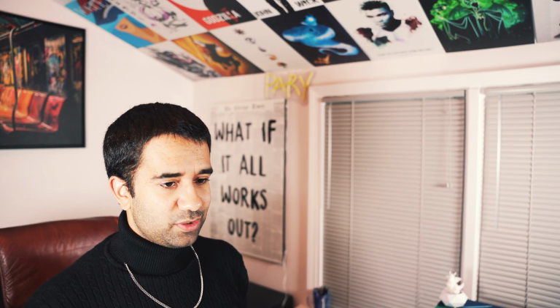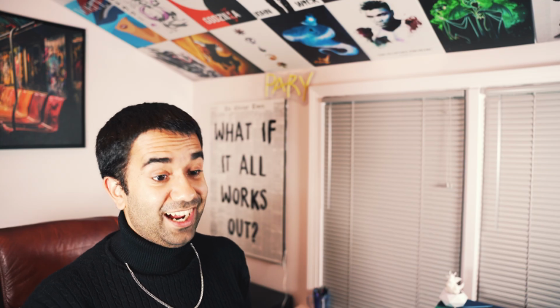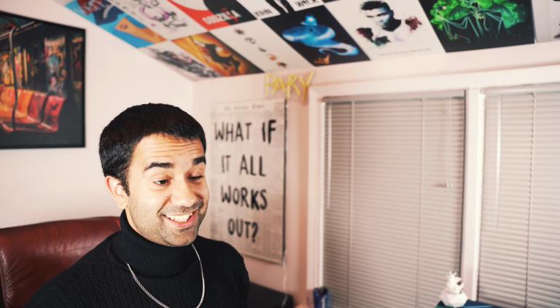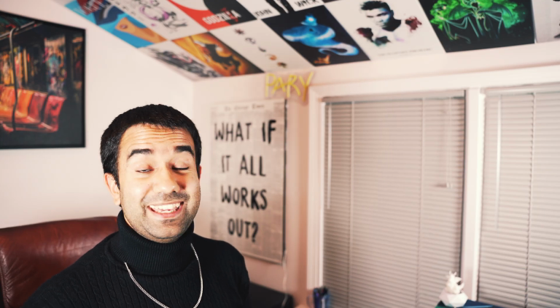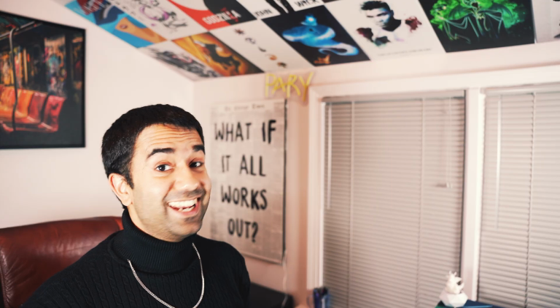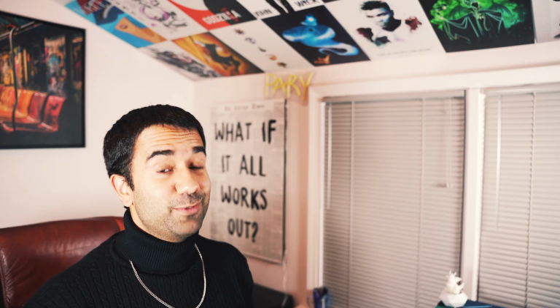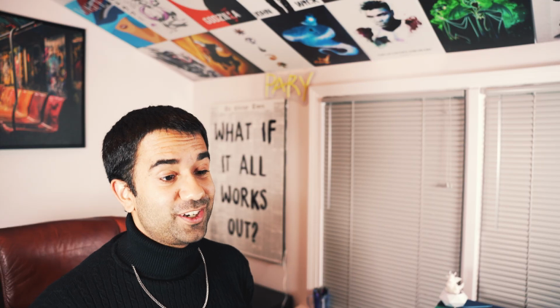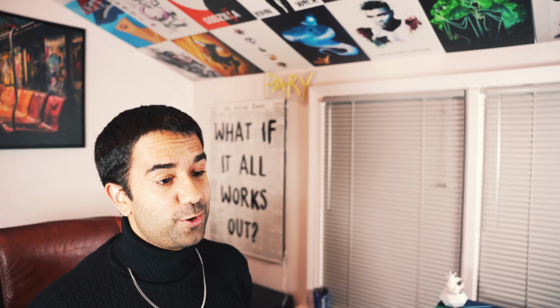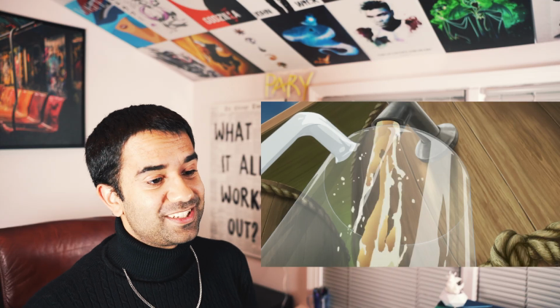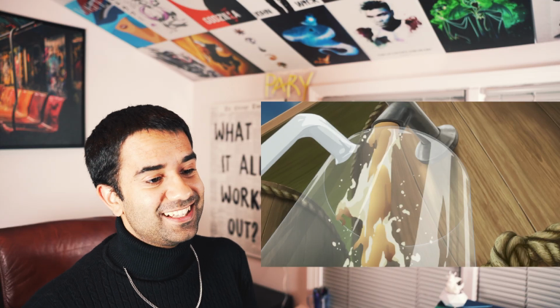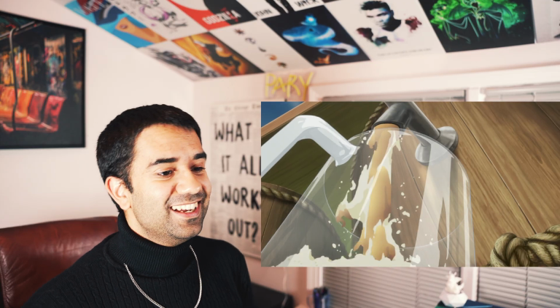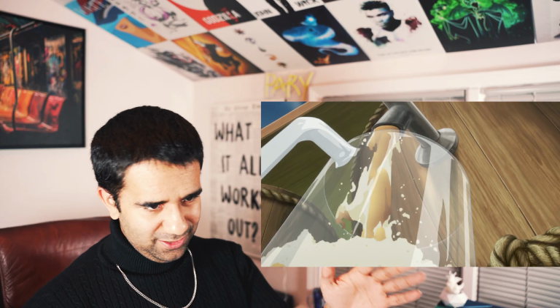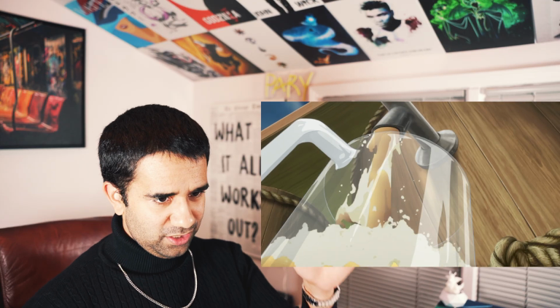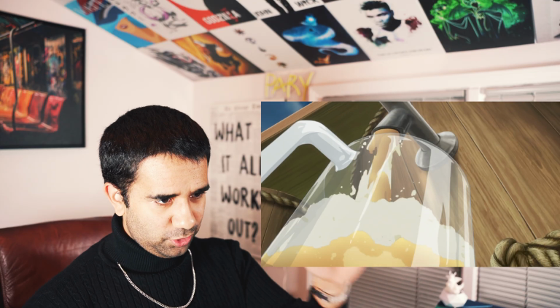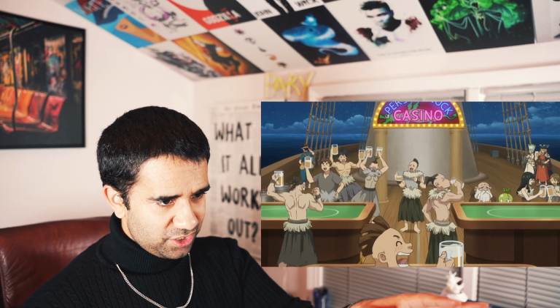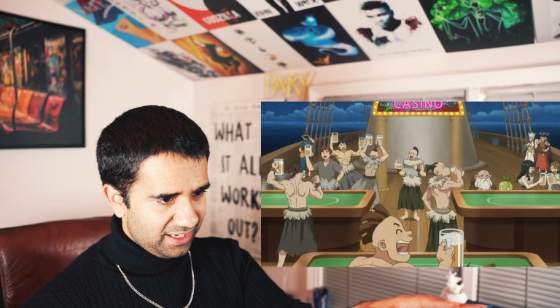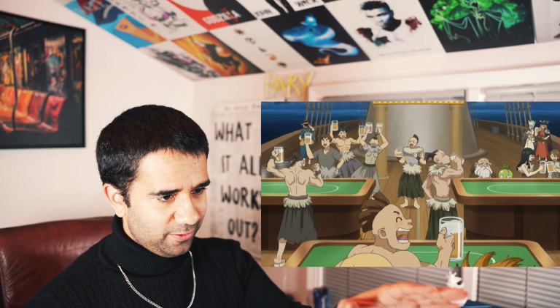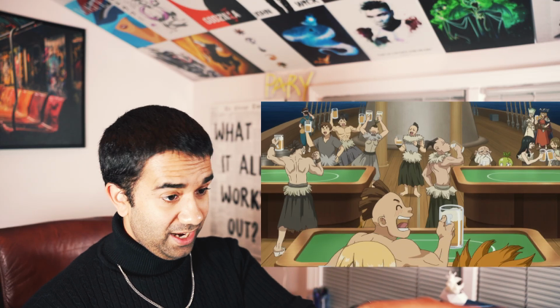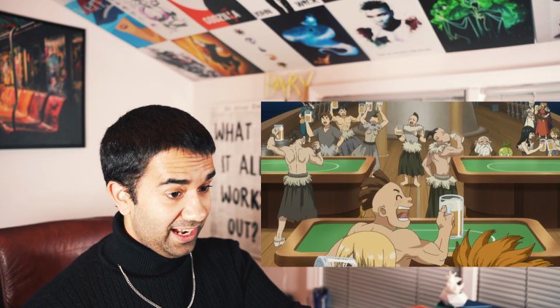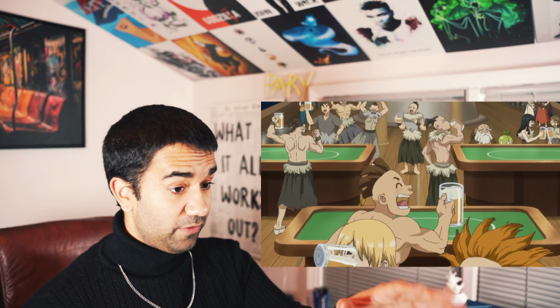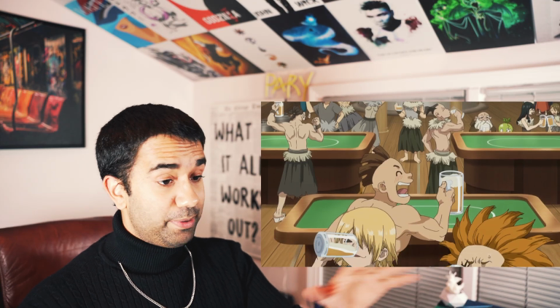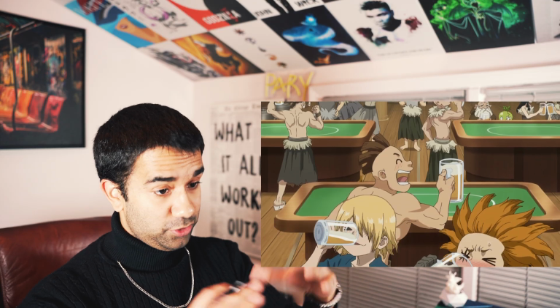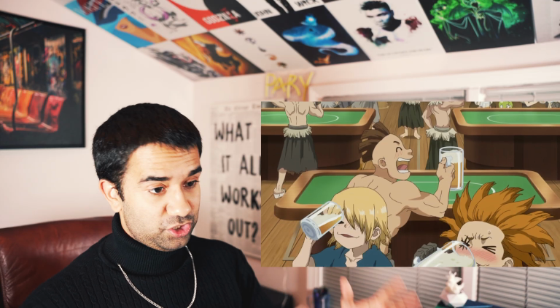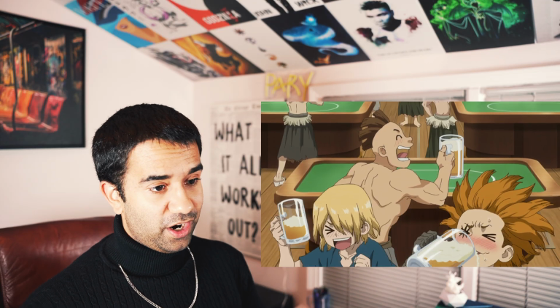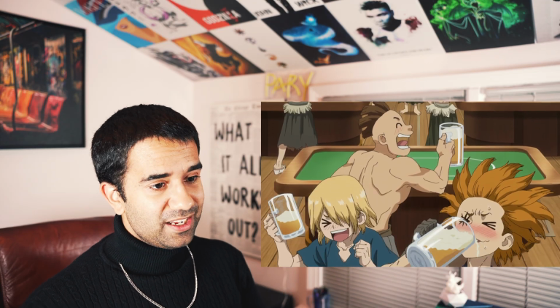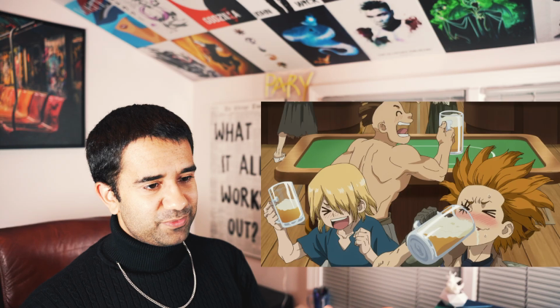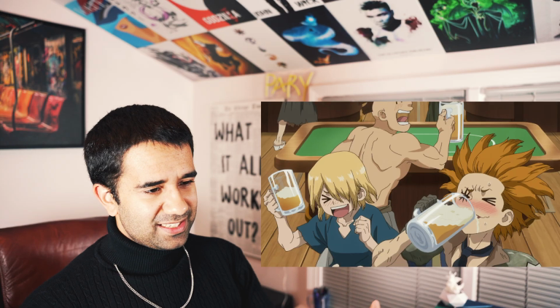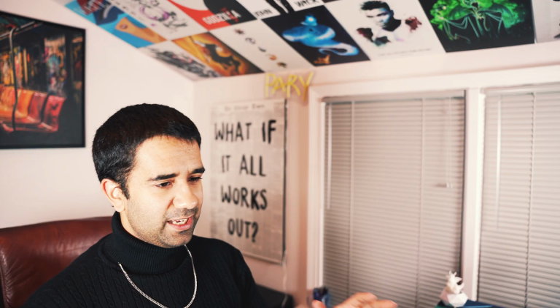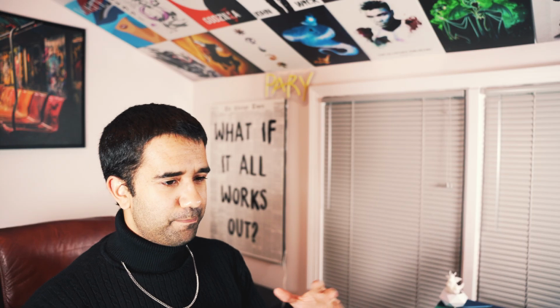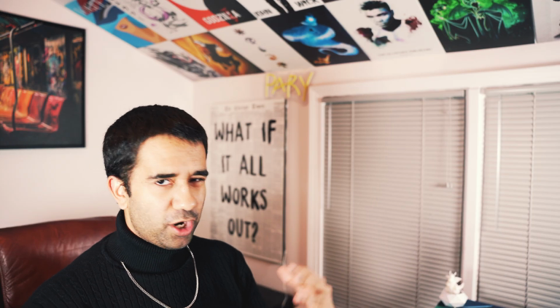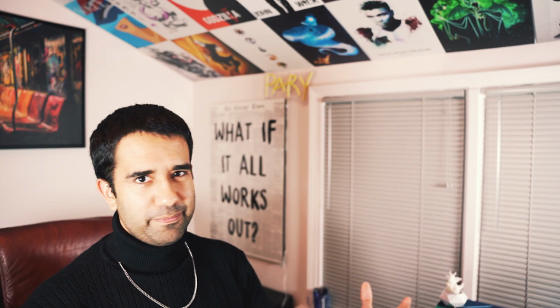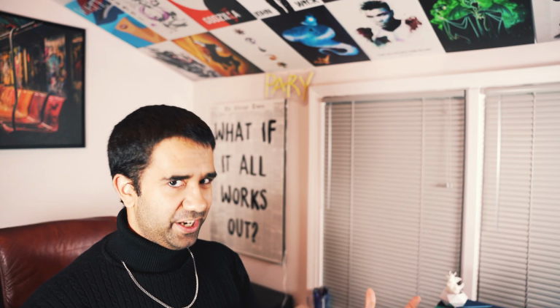The only beer I can think of that's stored in barrels are Imperial Stouts, which sounds like something Anakin would drink on Coruscant. Senku and the crew are drinking right now, and if the barrels were charred, it would taste like bourbon beer.